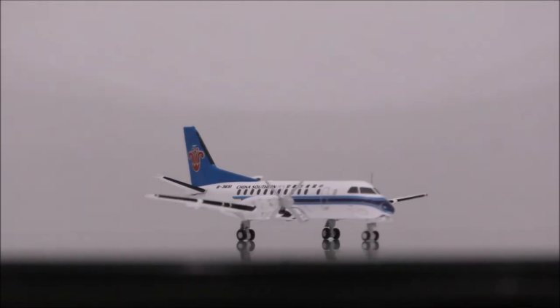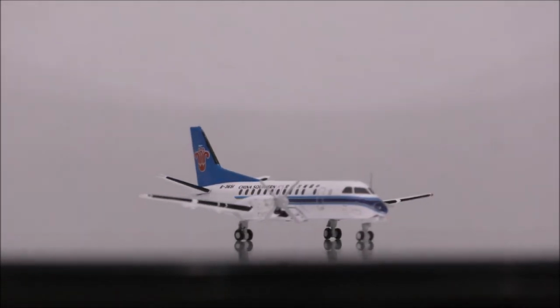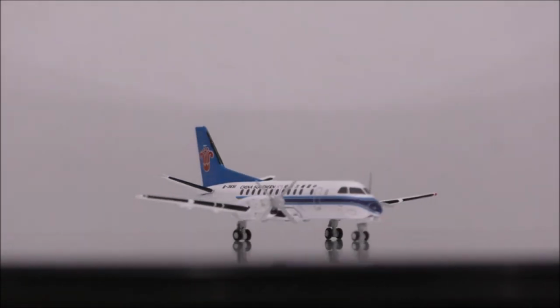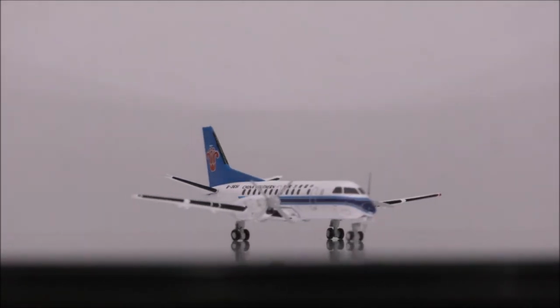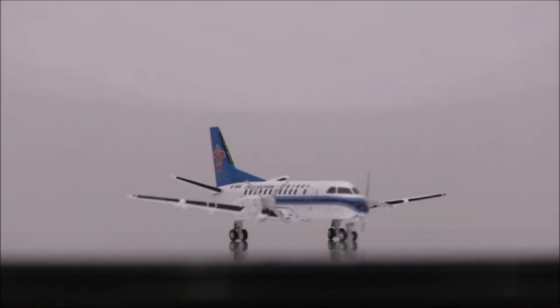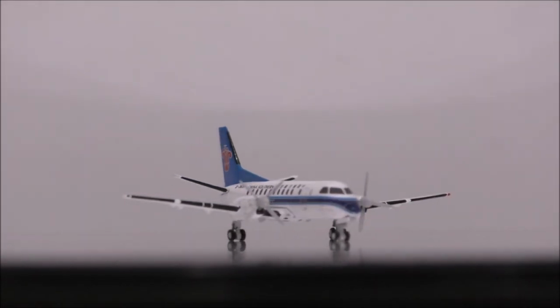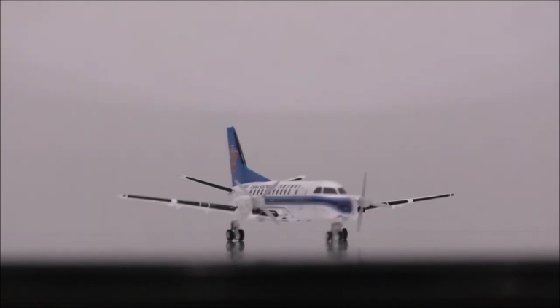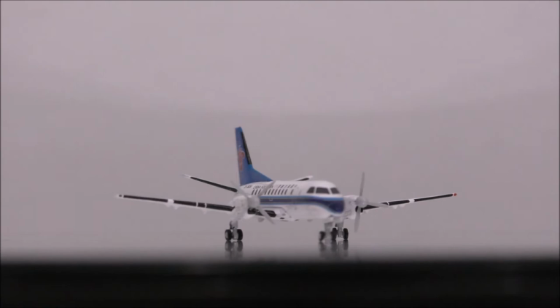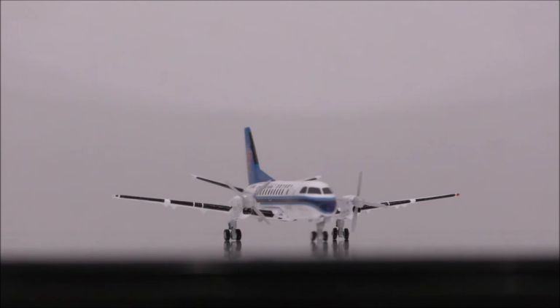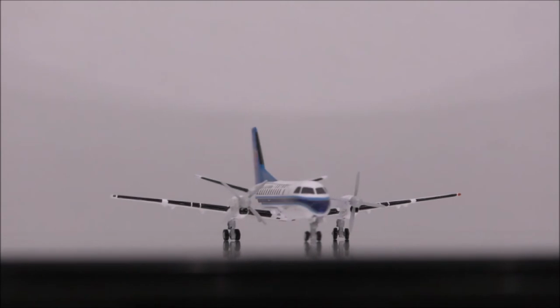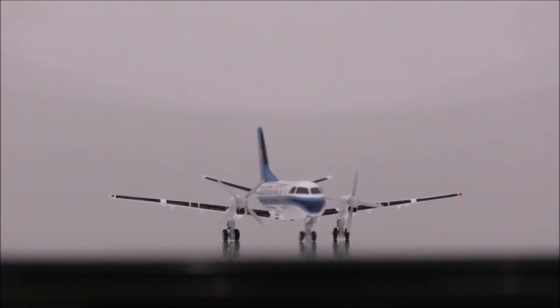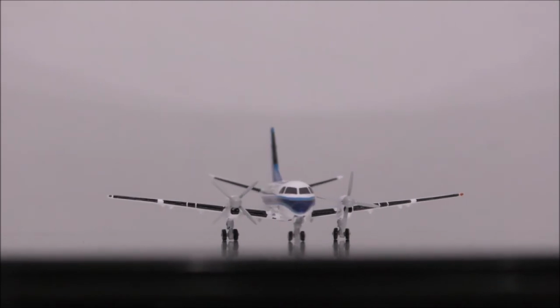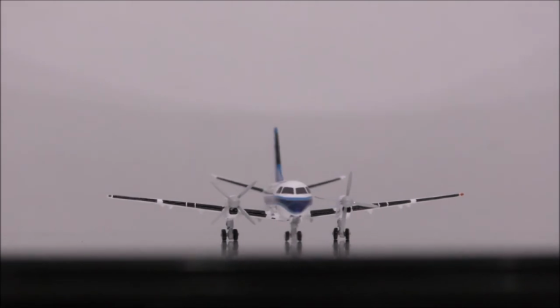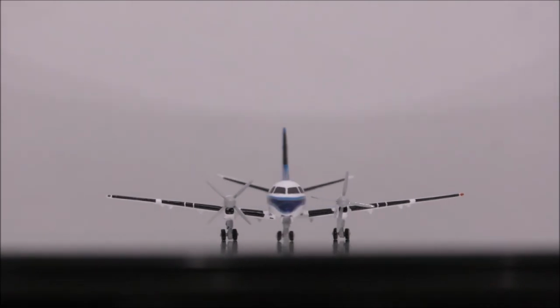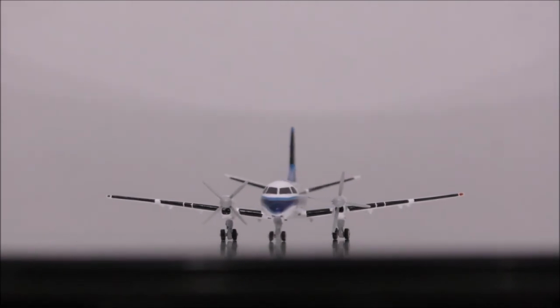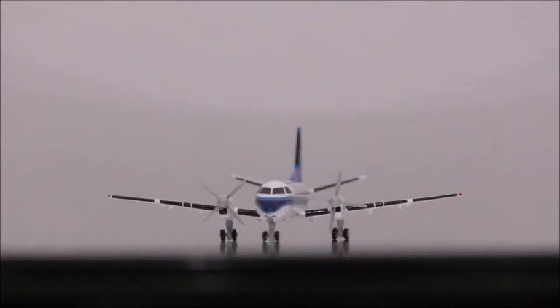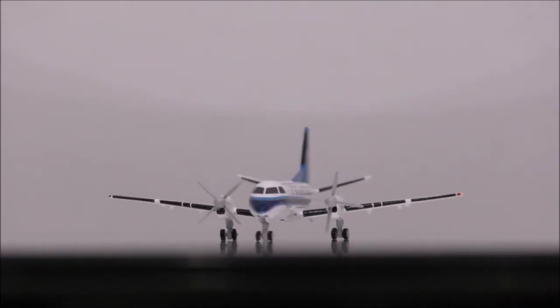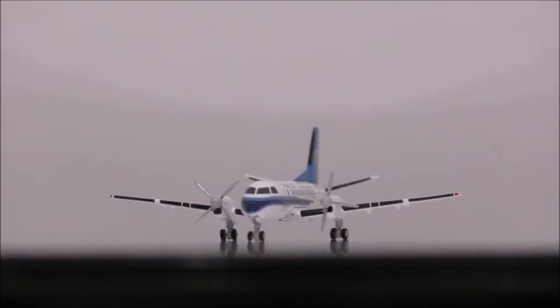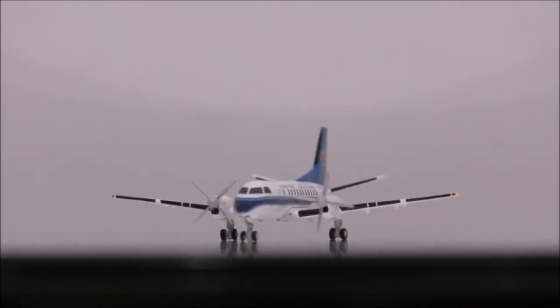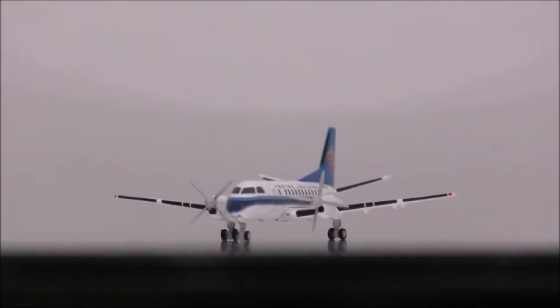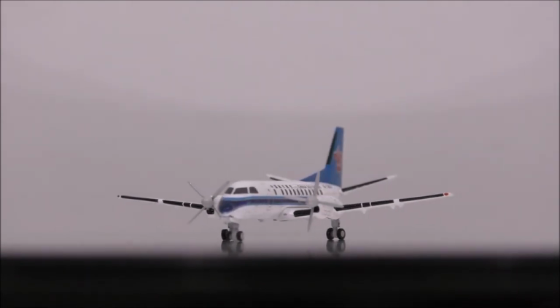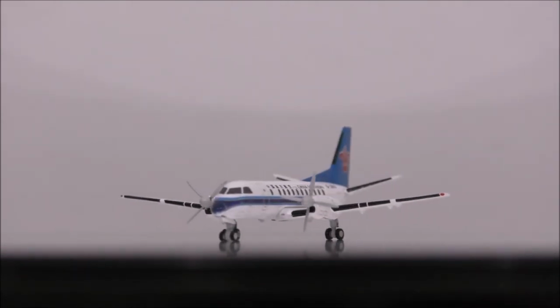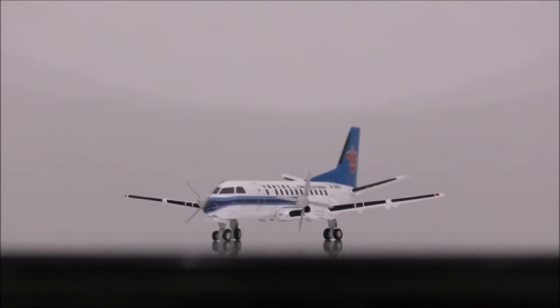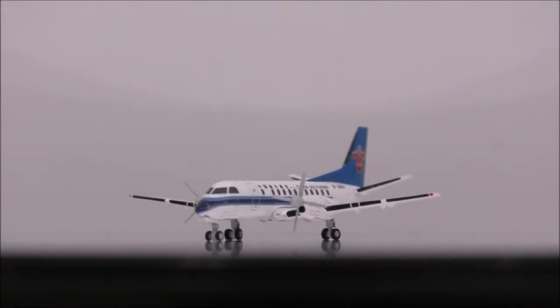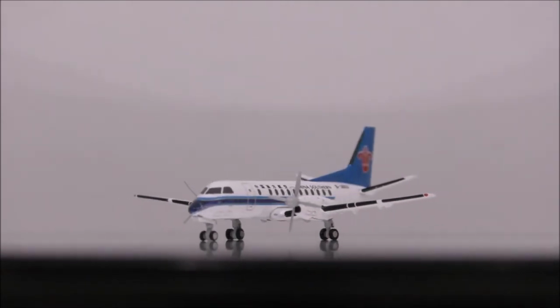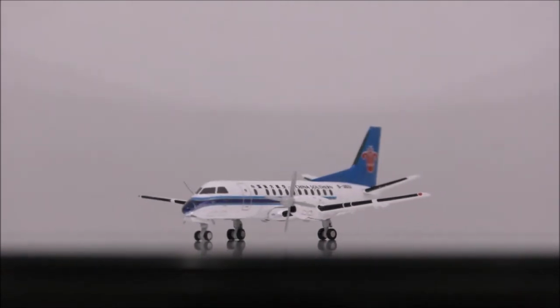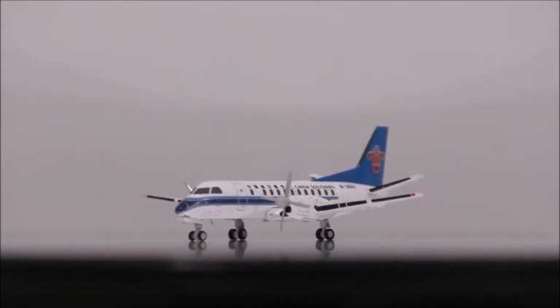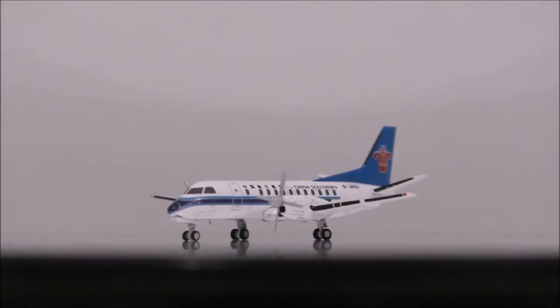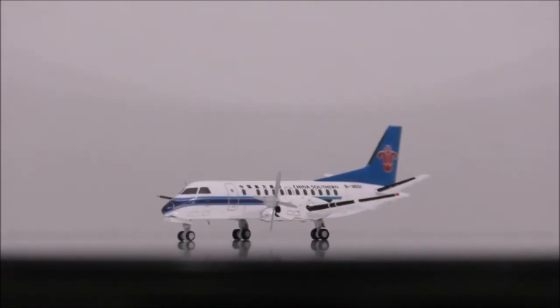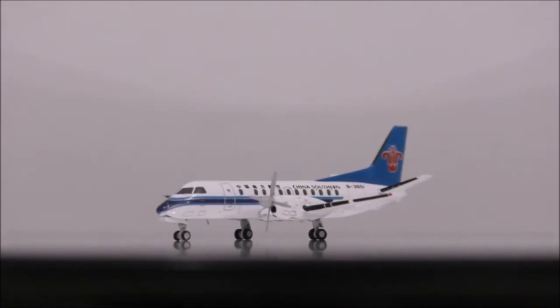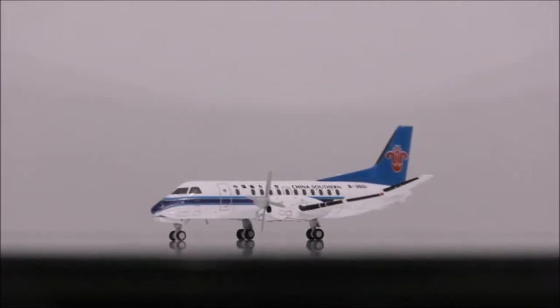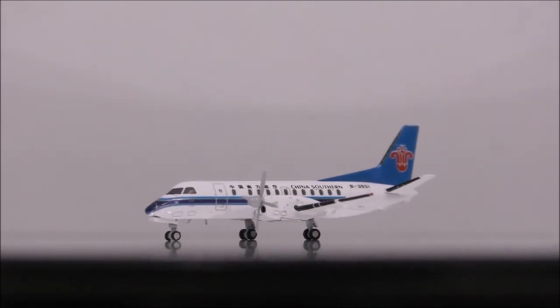Overall, this is the model I recommend you guys to get. It's a beautifully done model despite its size.